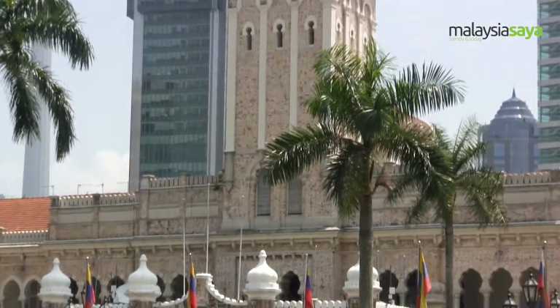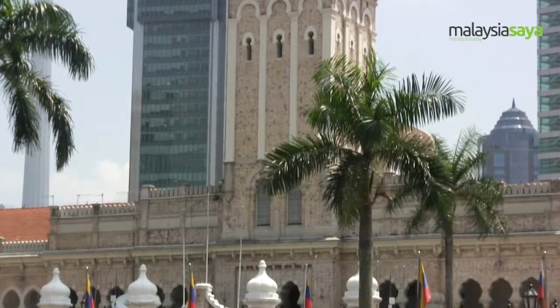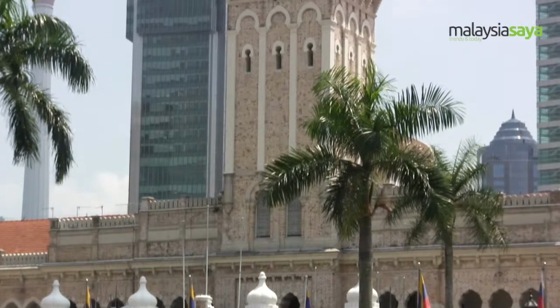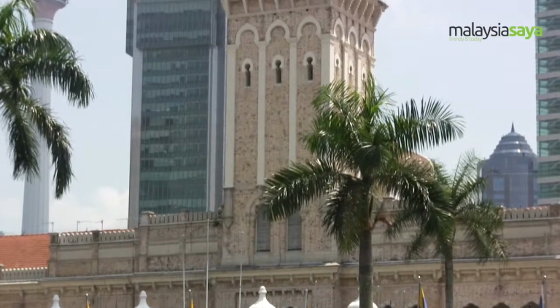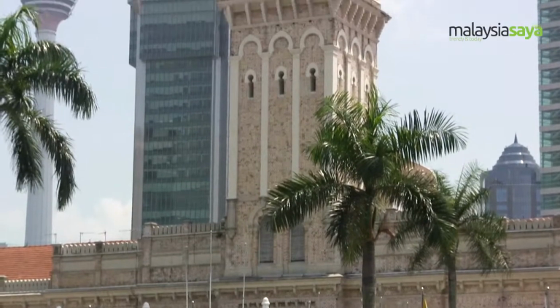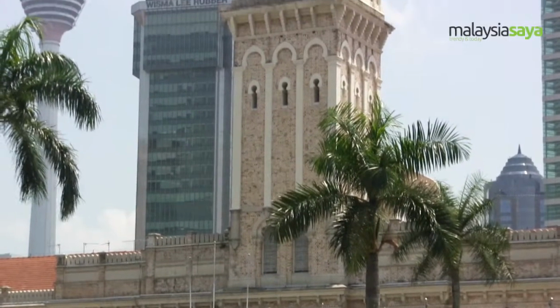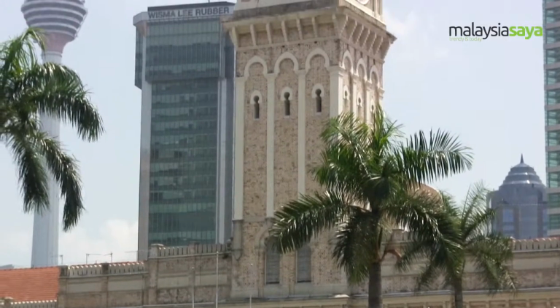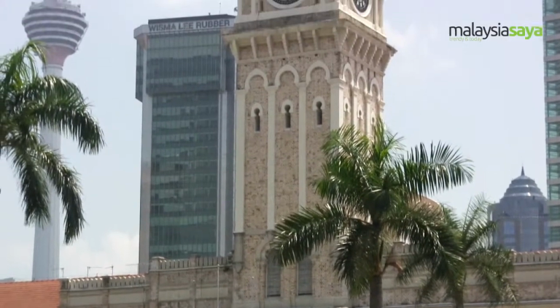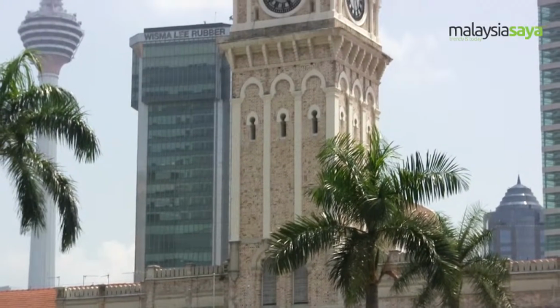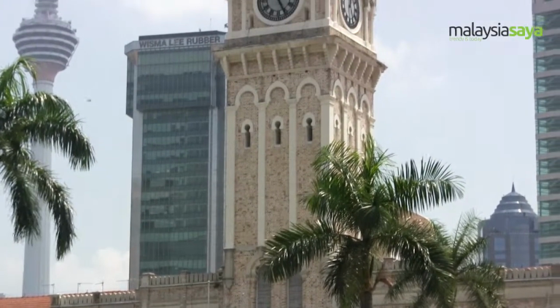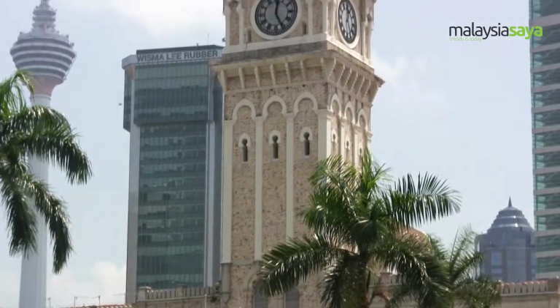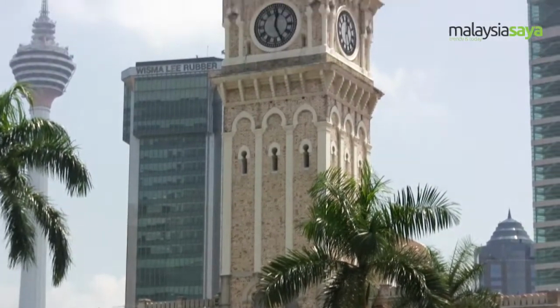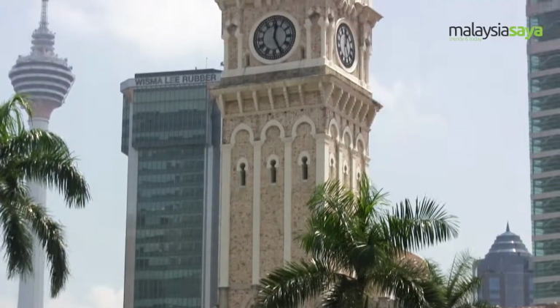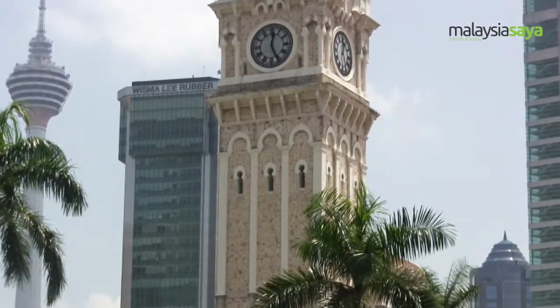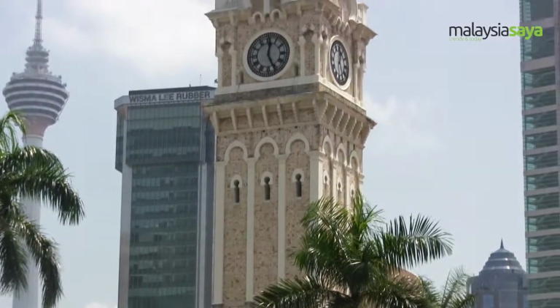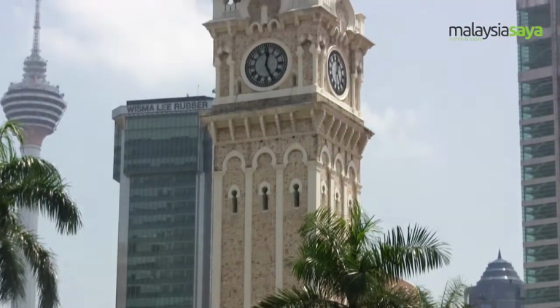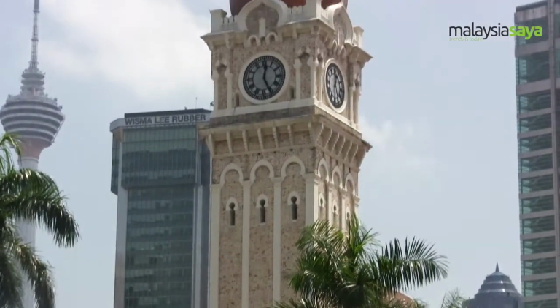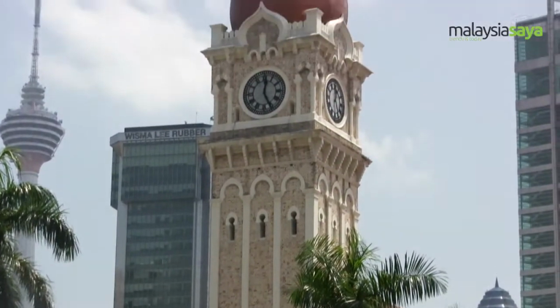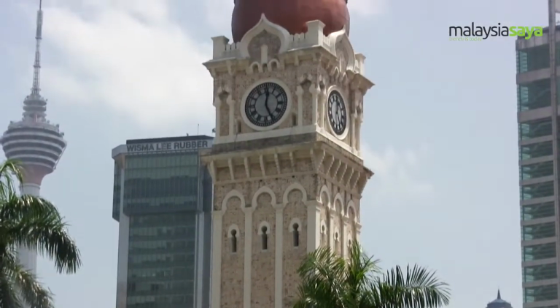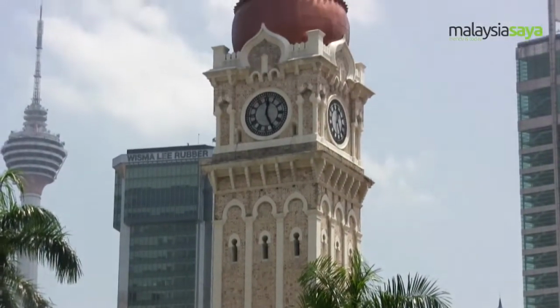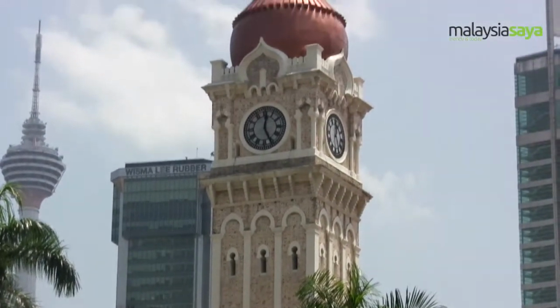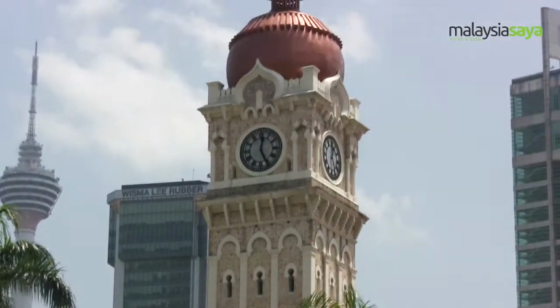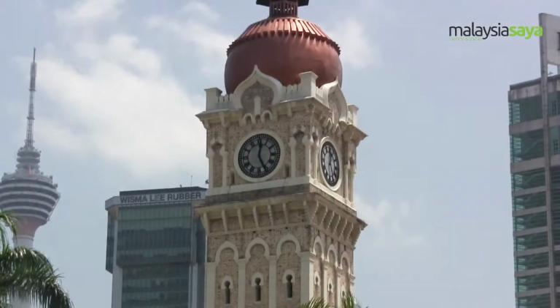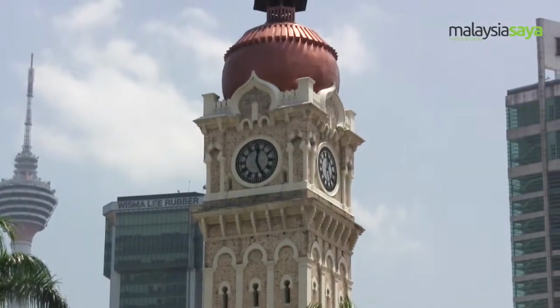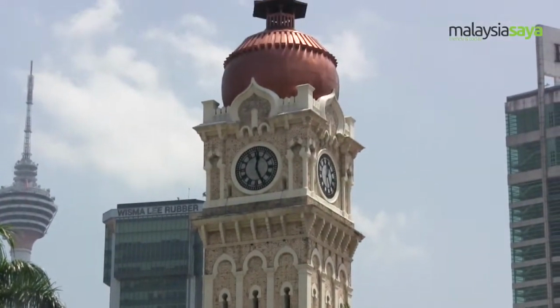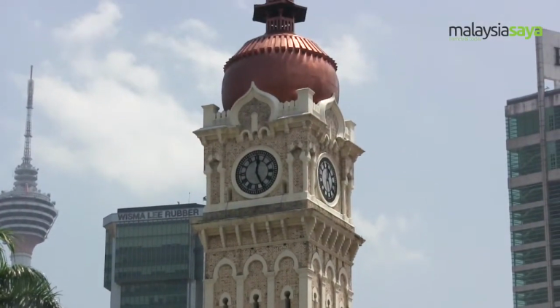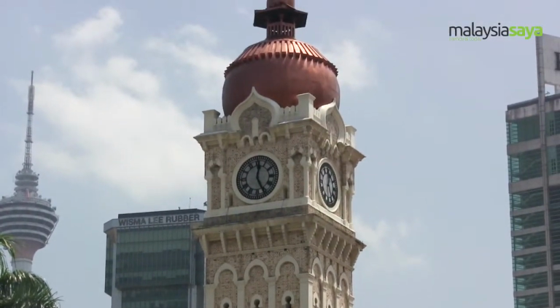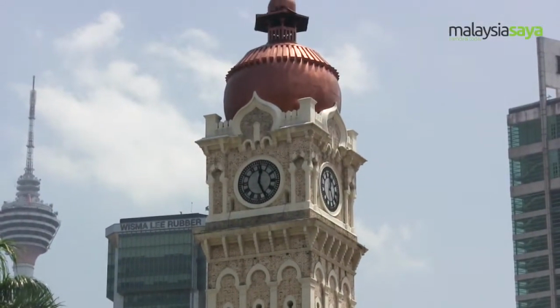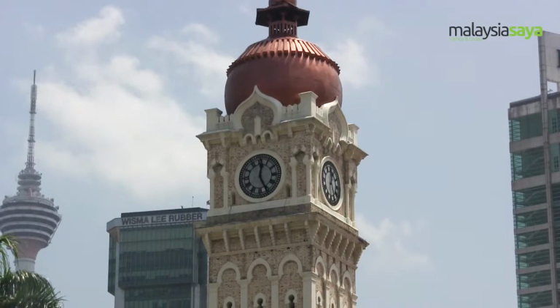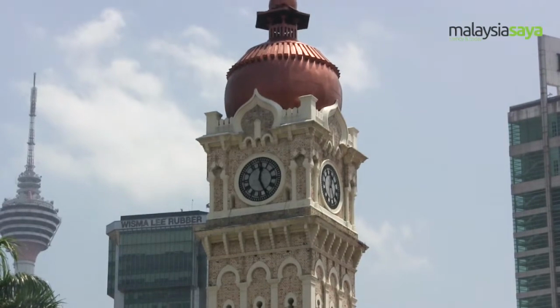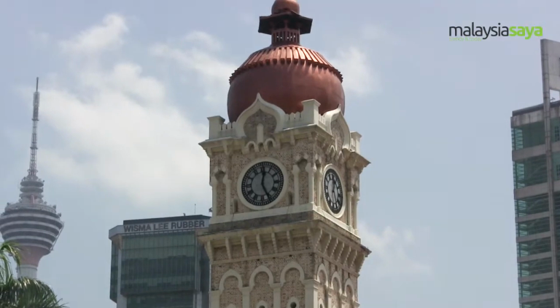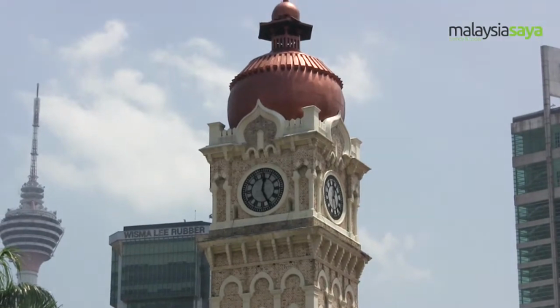And today, it serves as the office of the Malaysian Ministry of Information, Communication and Culture.